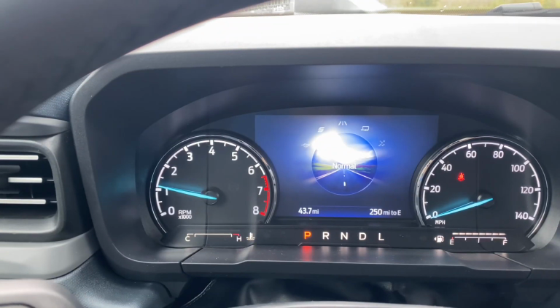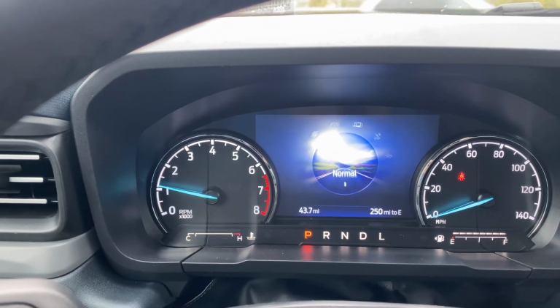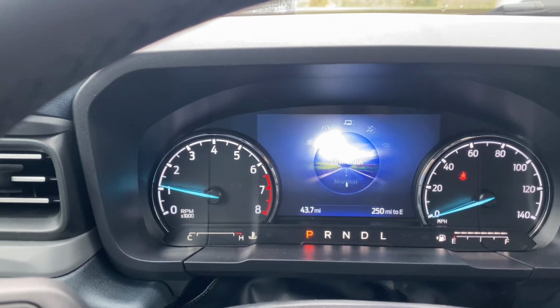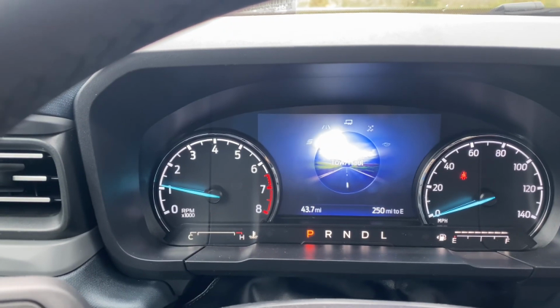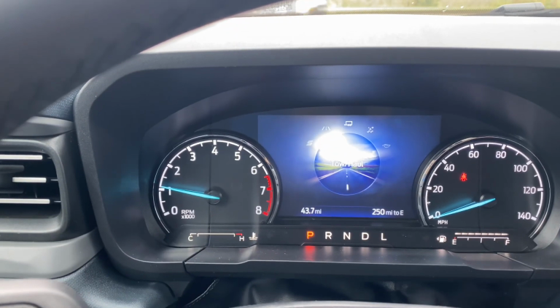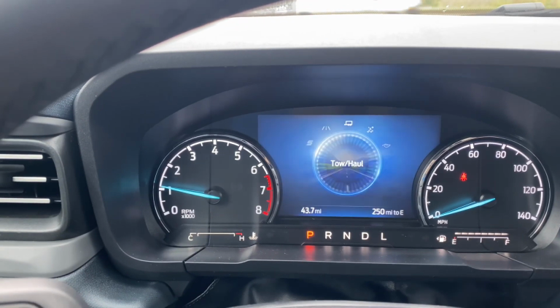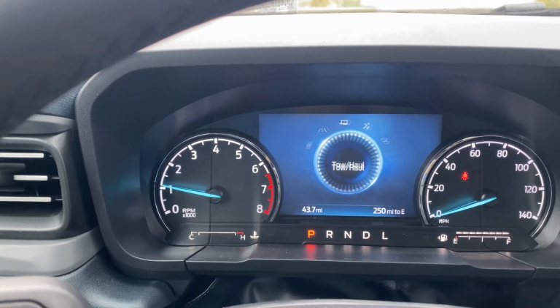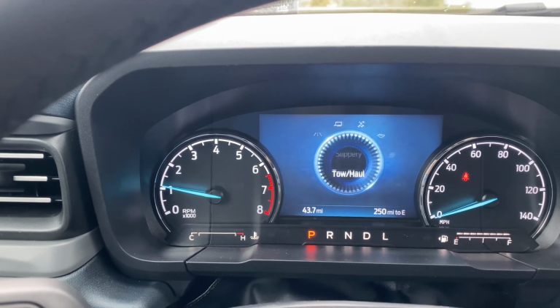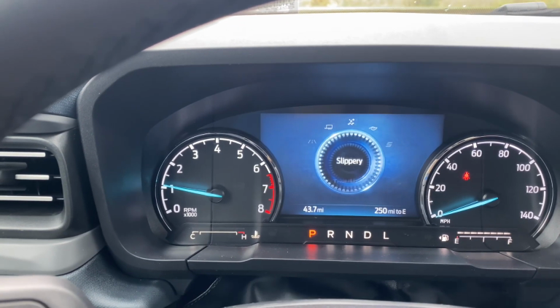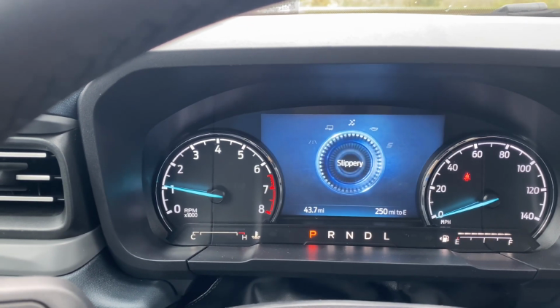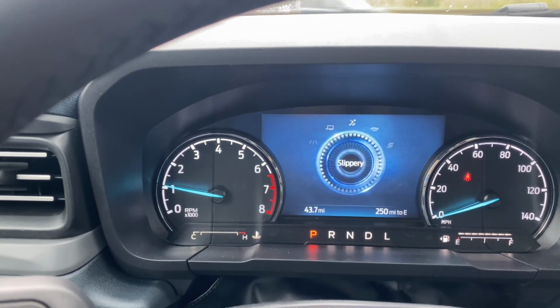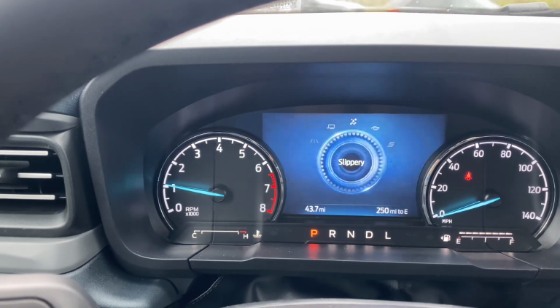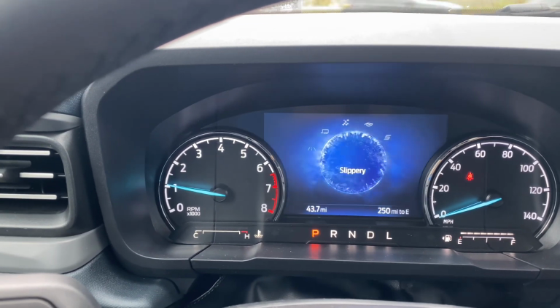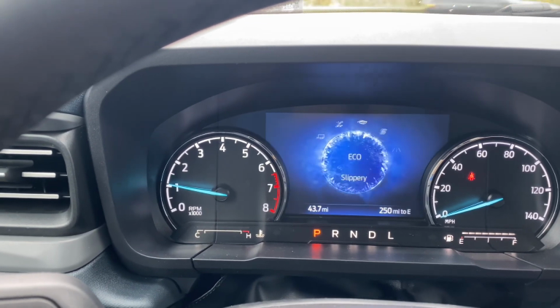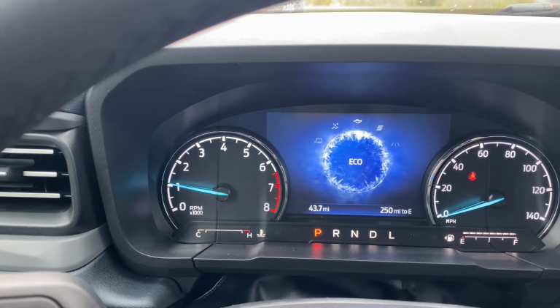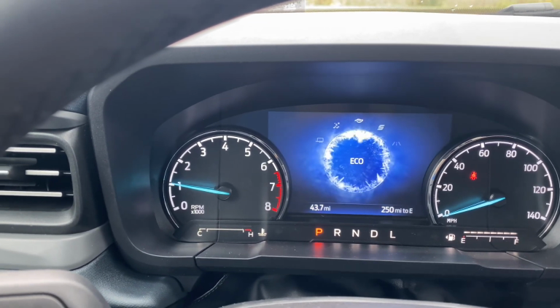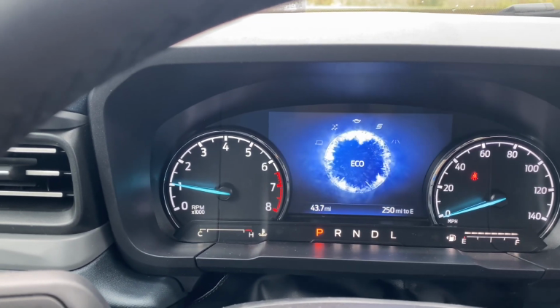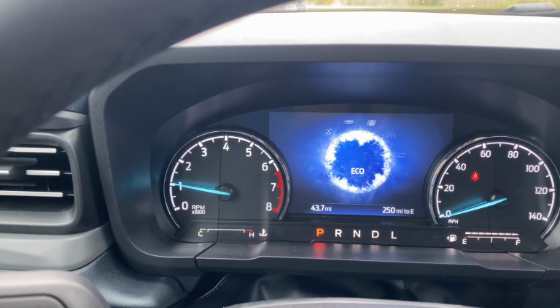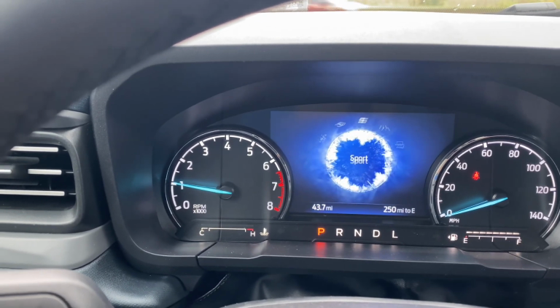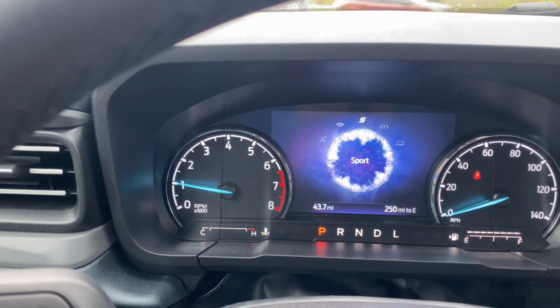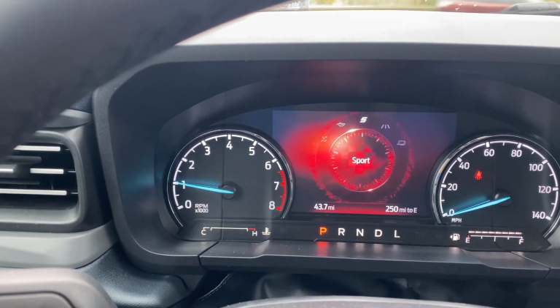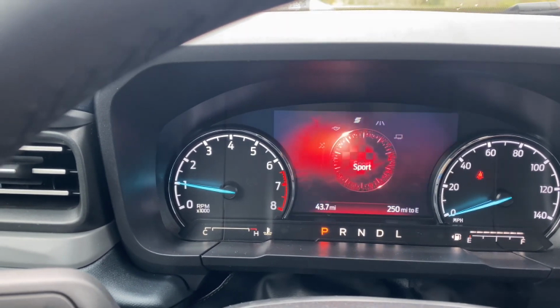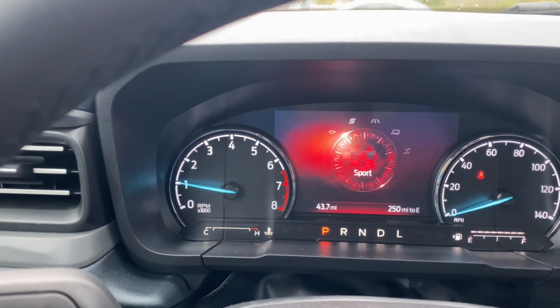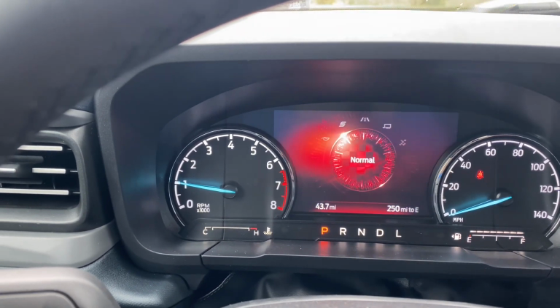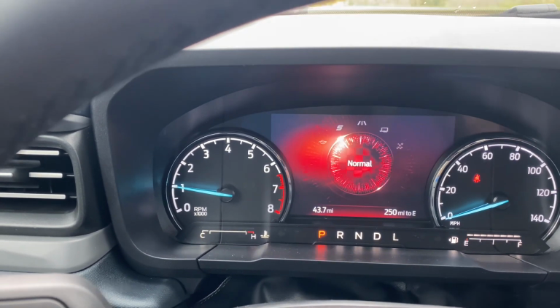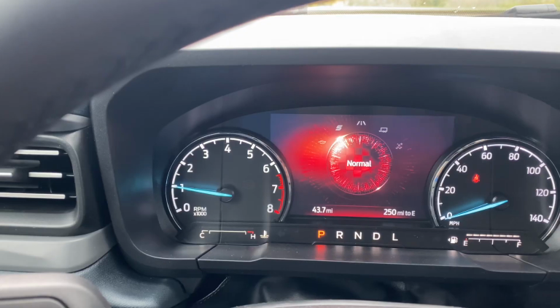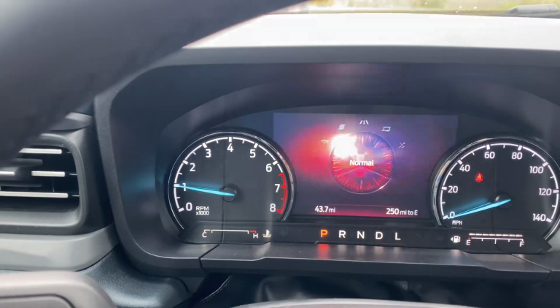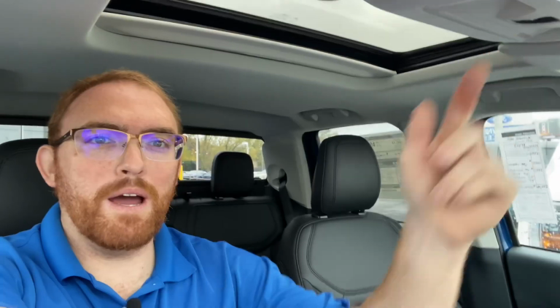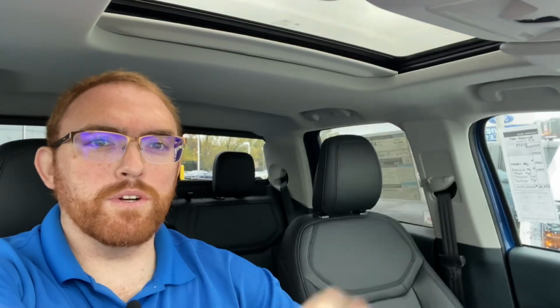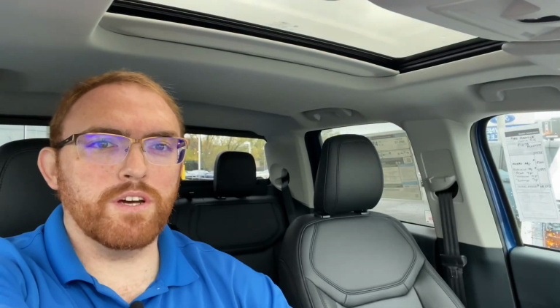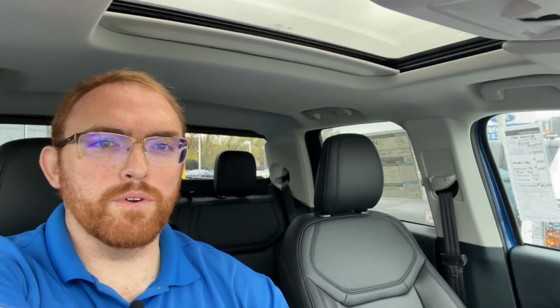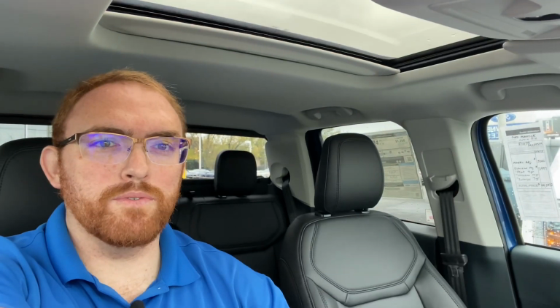Drive modes: normal, tow haul, slippery, eco, sport. Power sunroof.